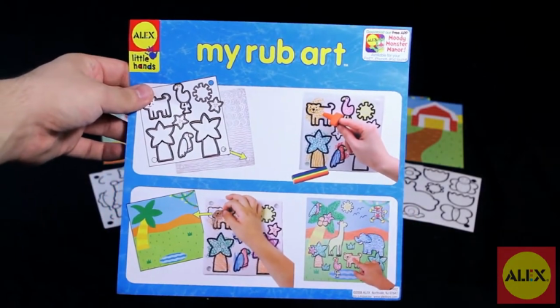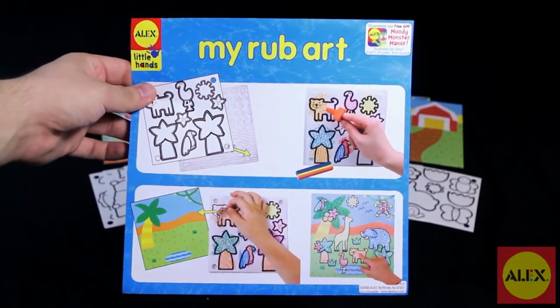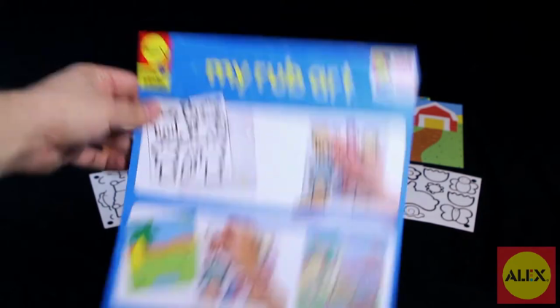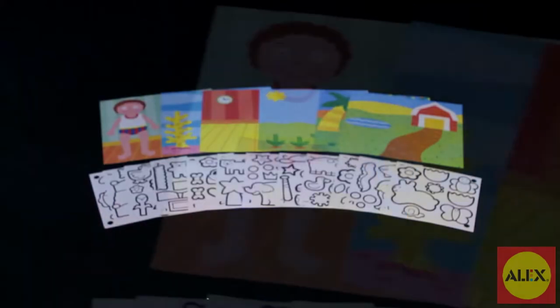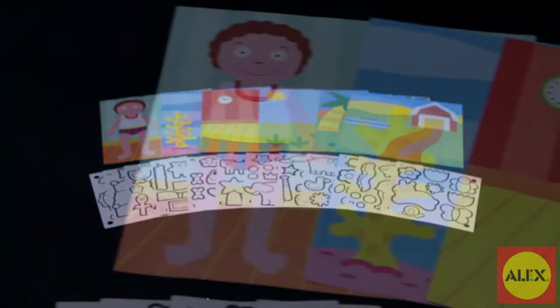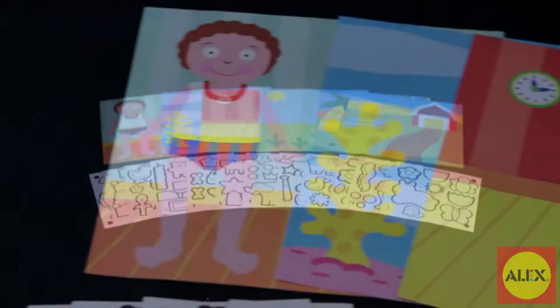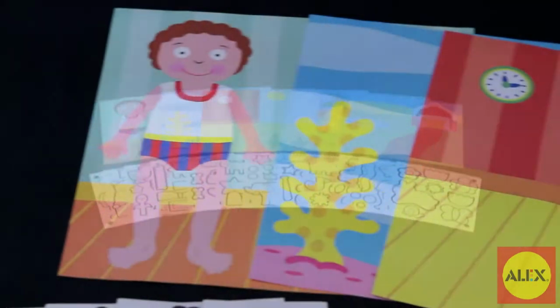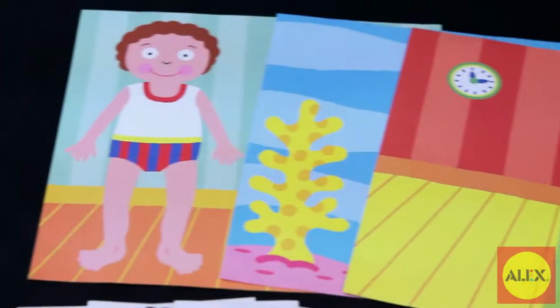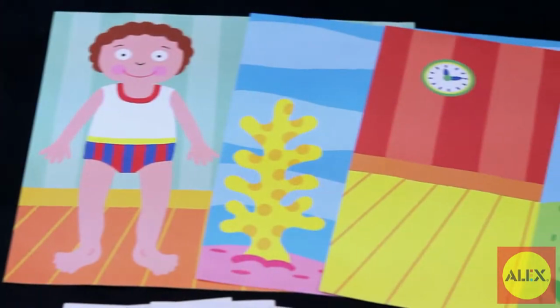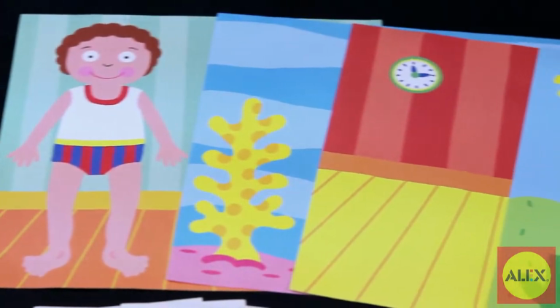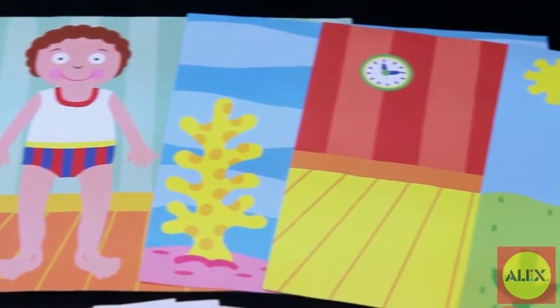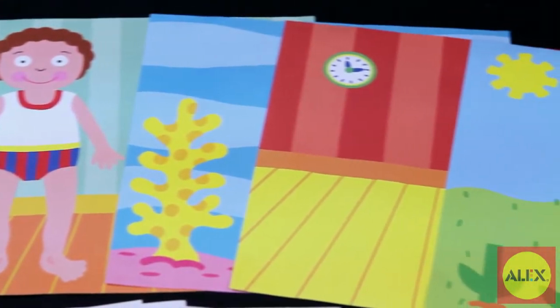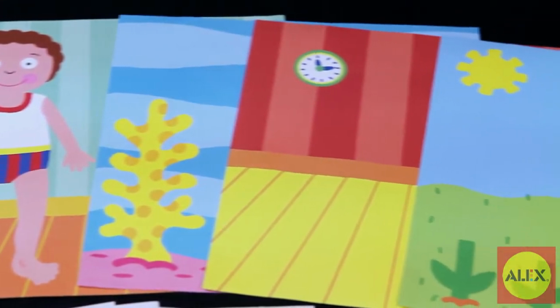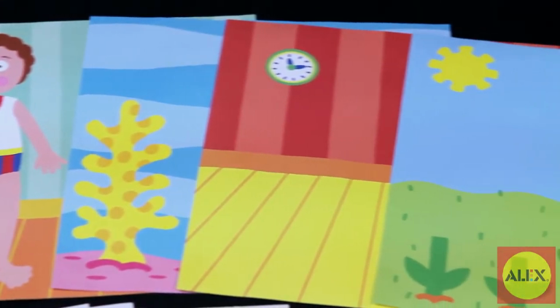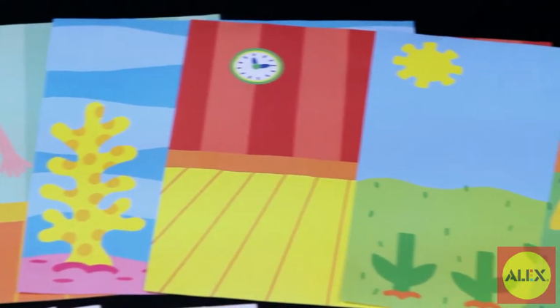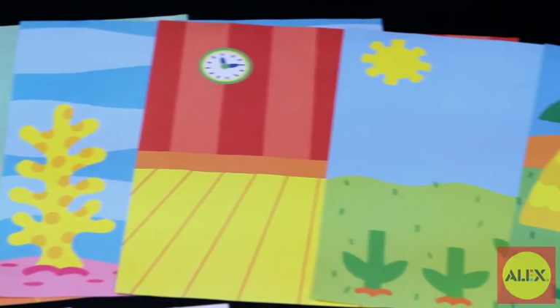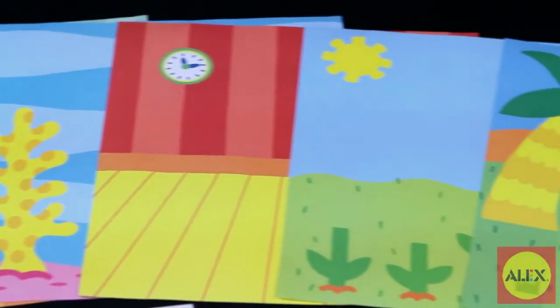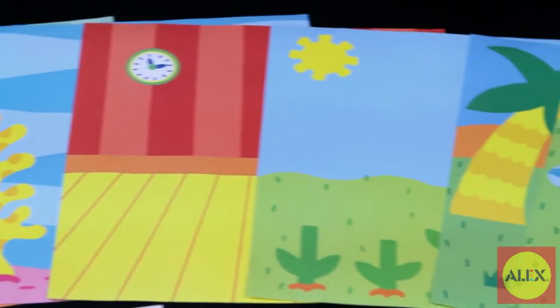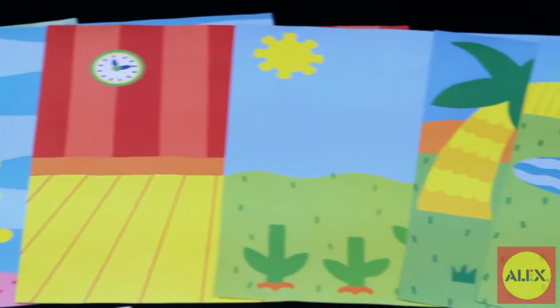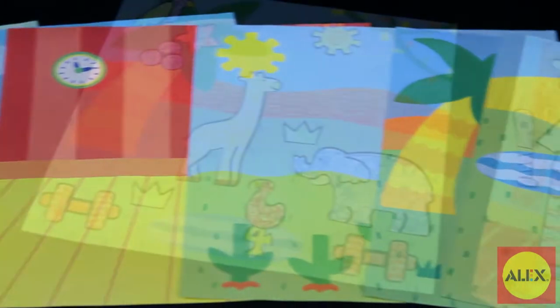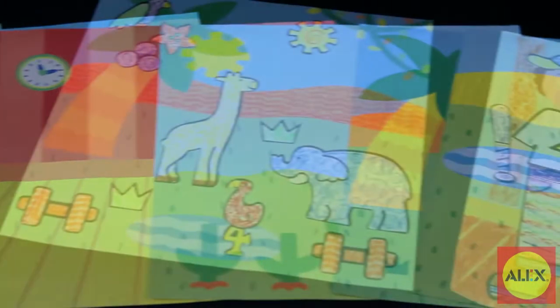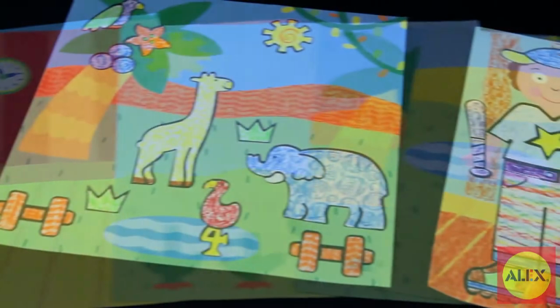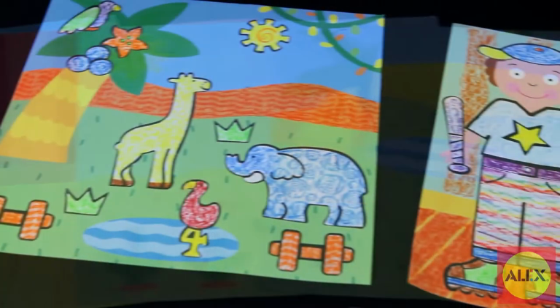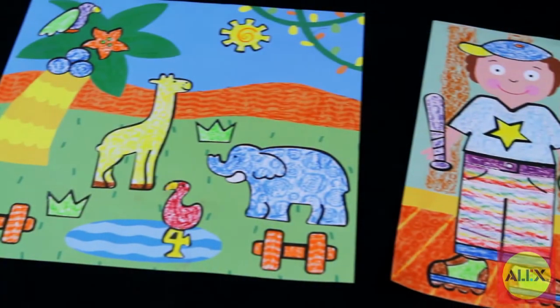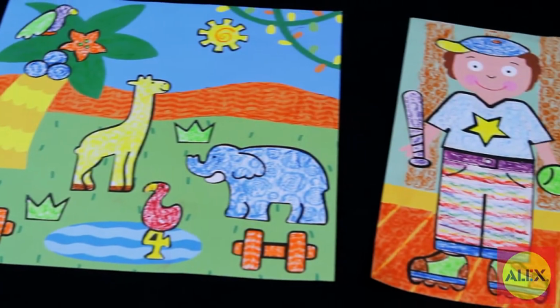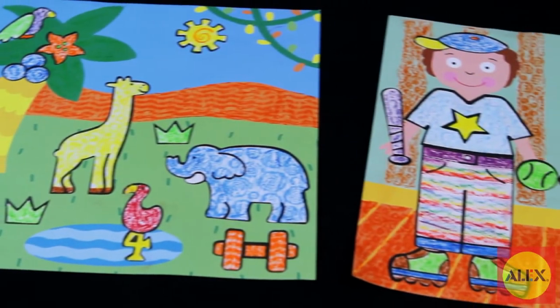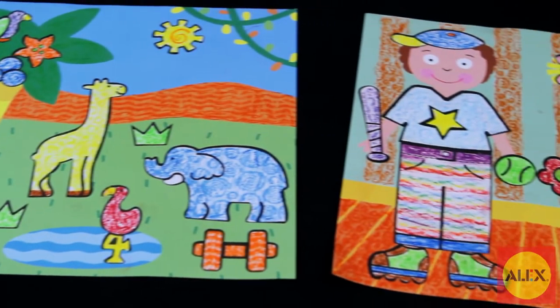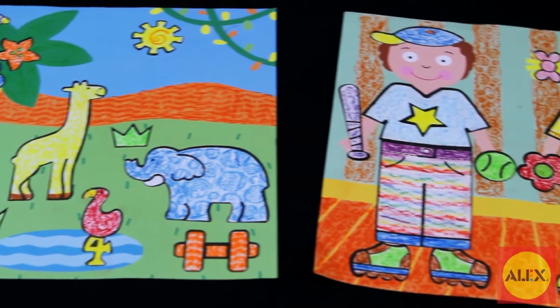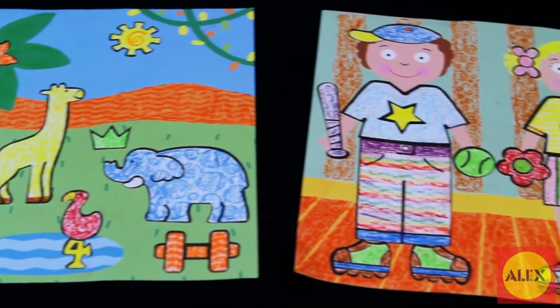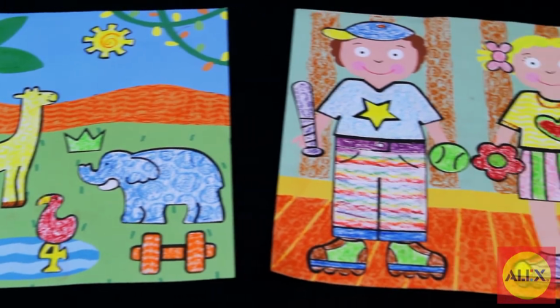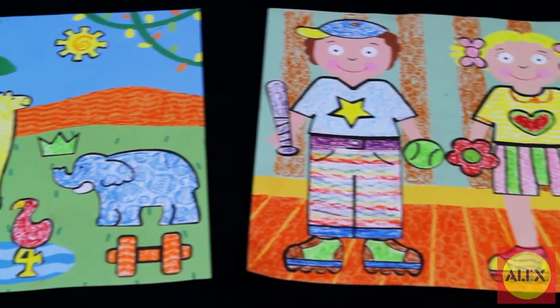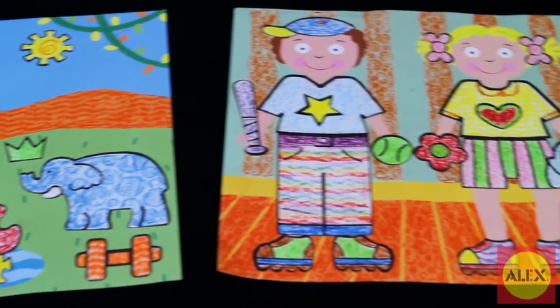With all the combinations of colors, textures, and pictures, your pre-schooler will love creating these colorful scenes.